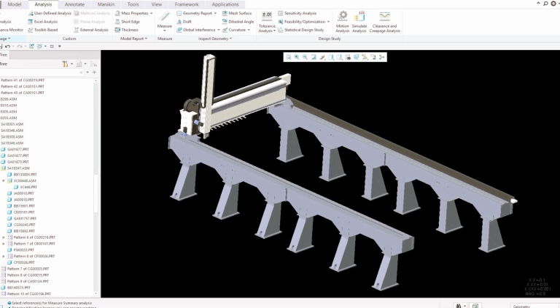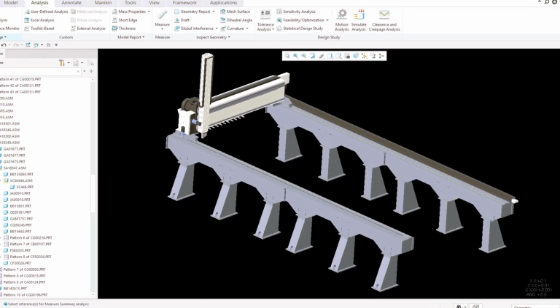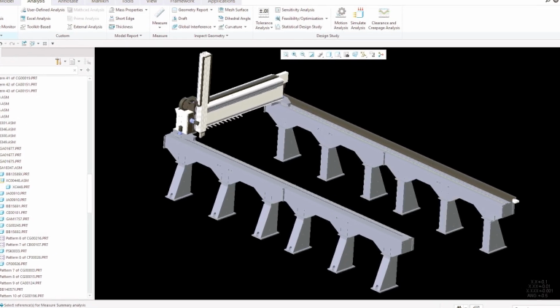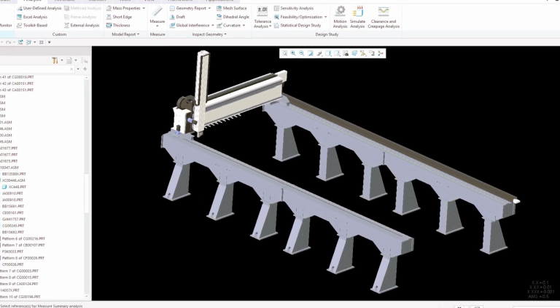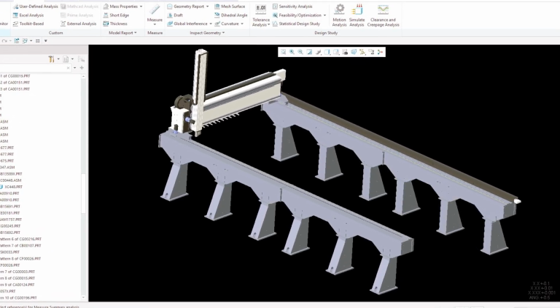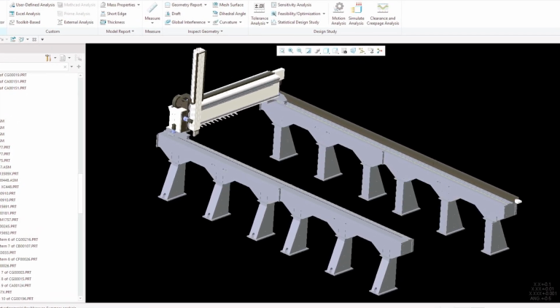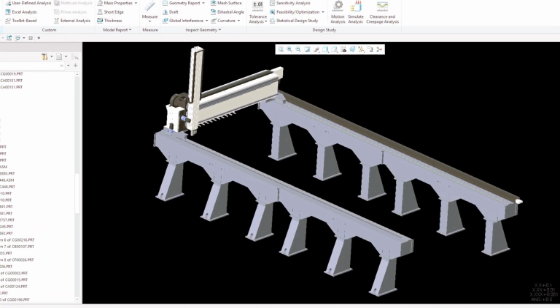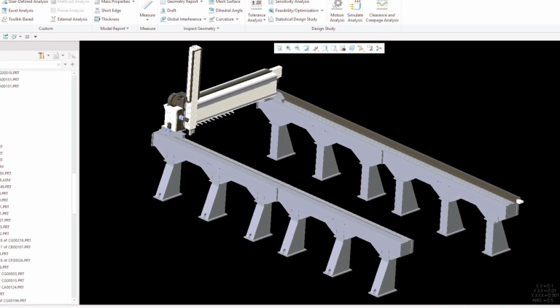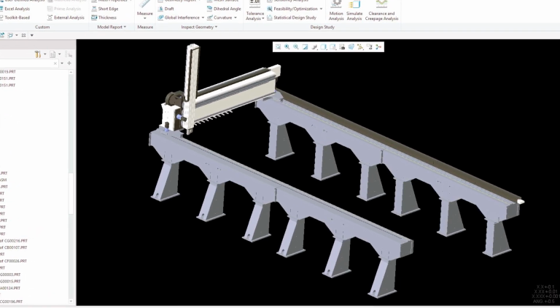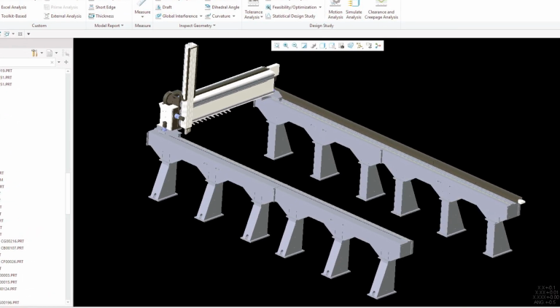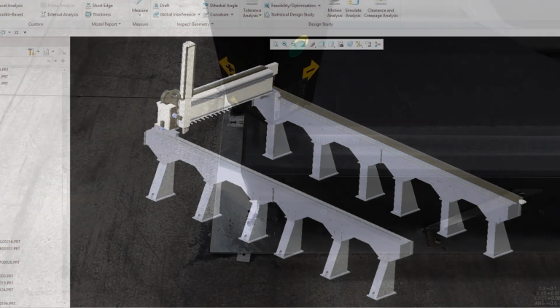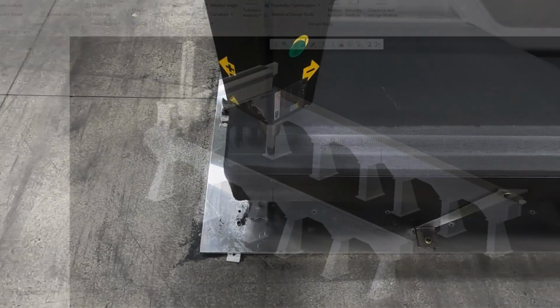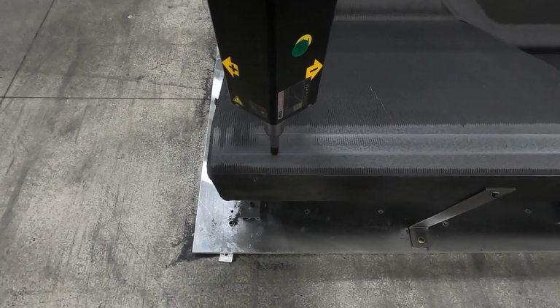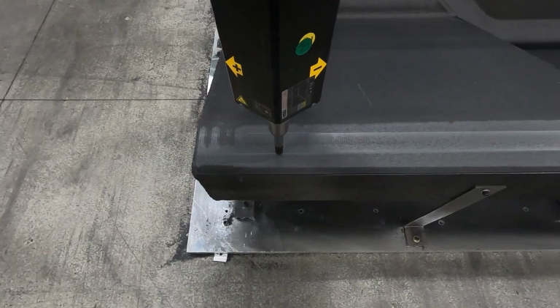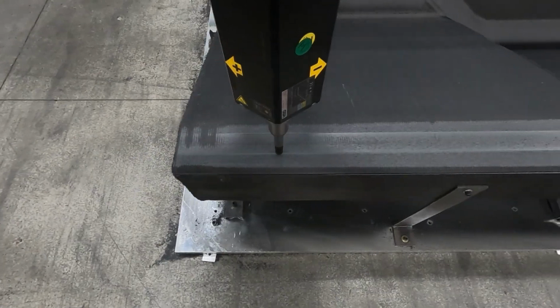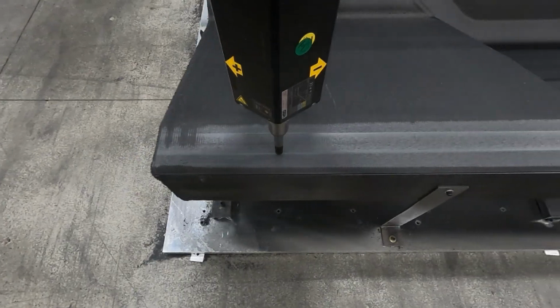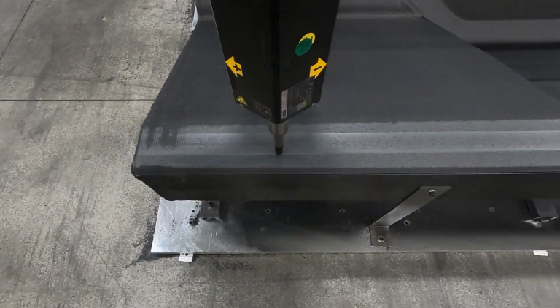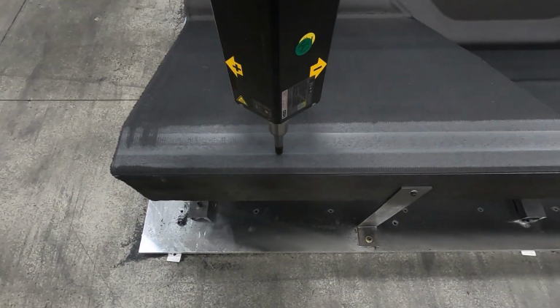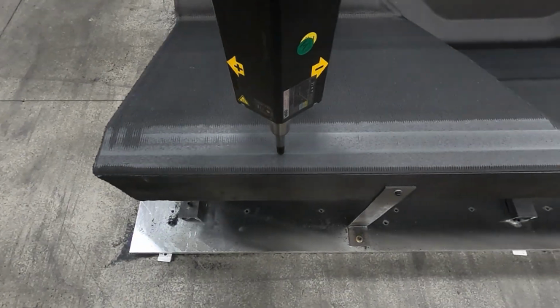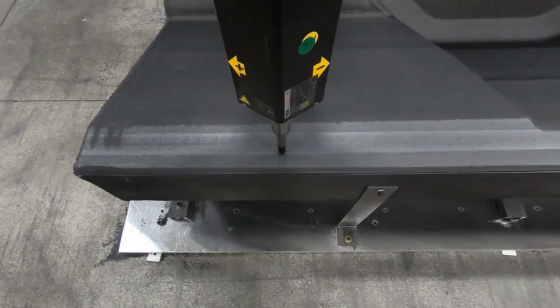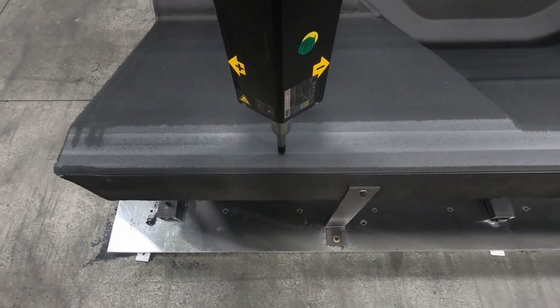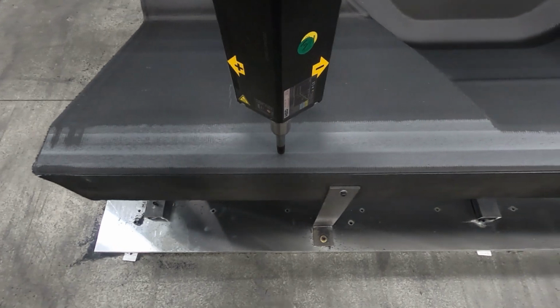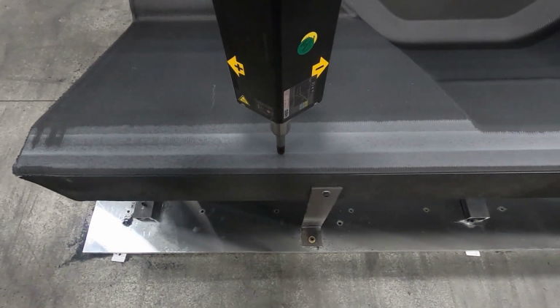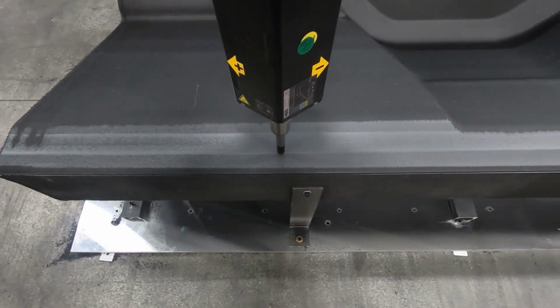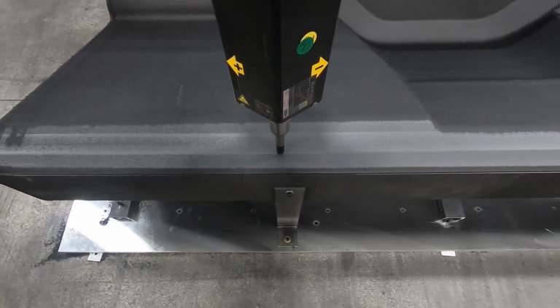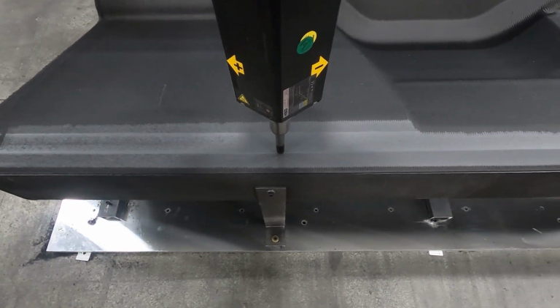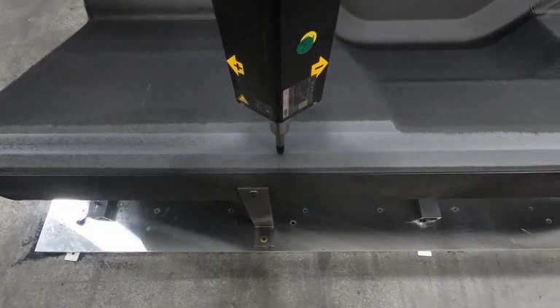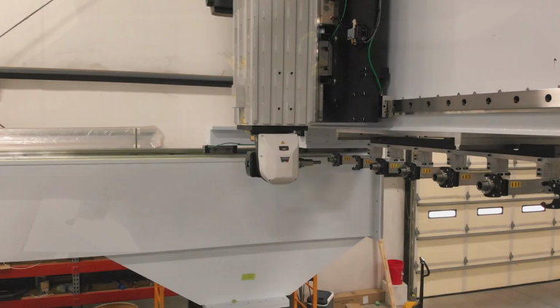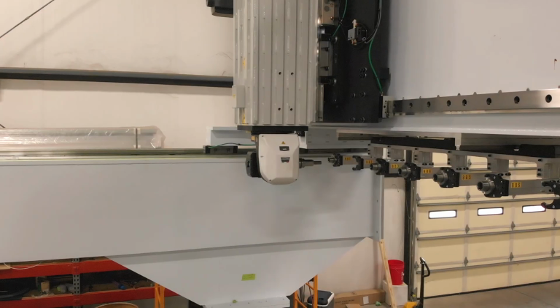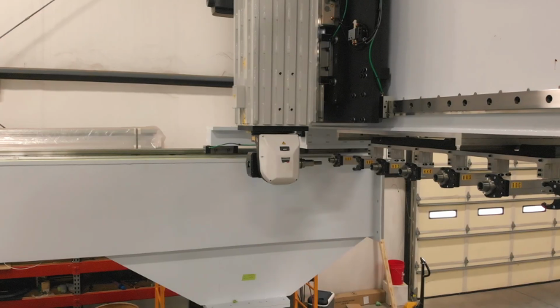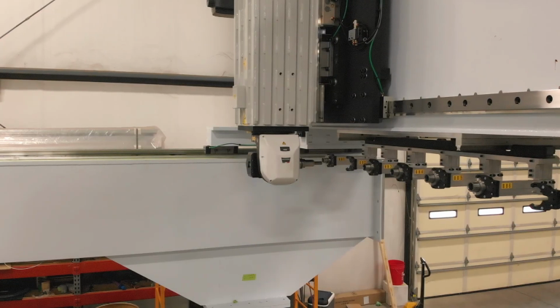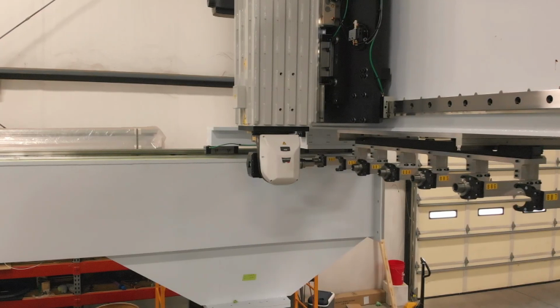Designed using advanced 3D software and finite element analysis, every aspect of the MAX-5 is optimized for stability and durability.